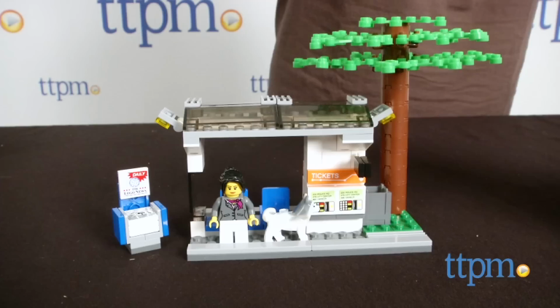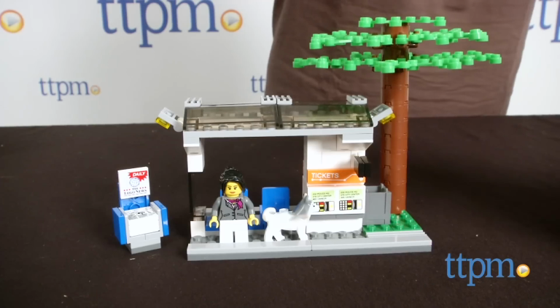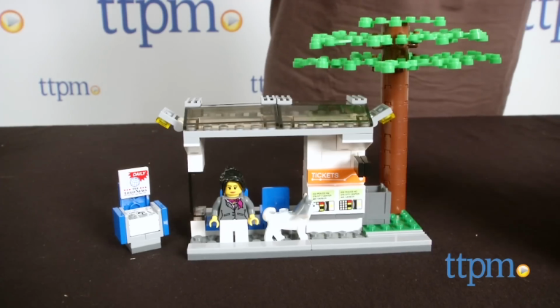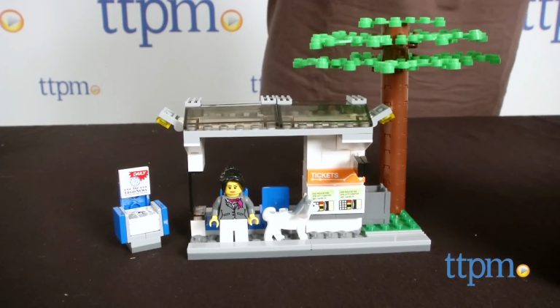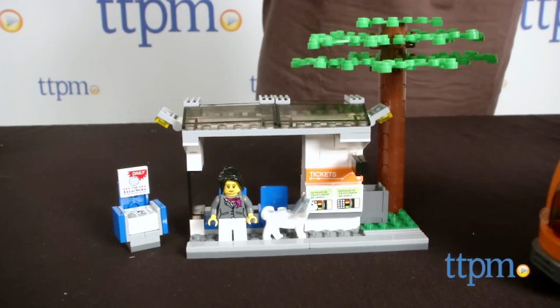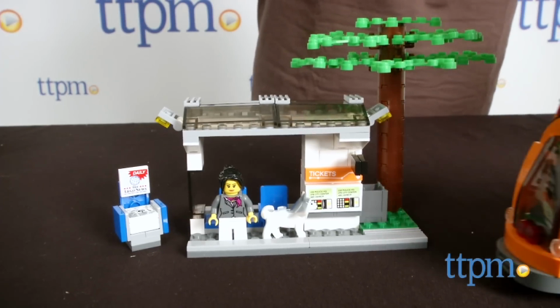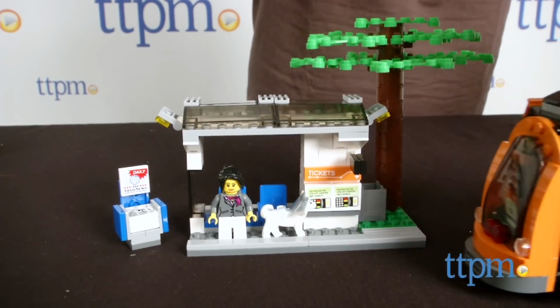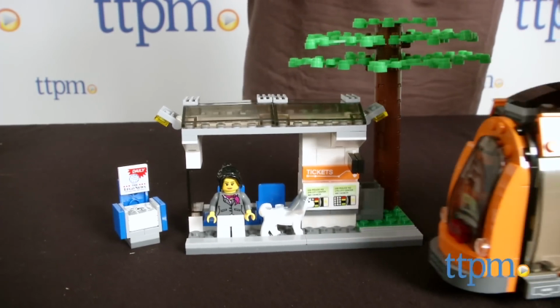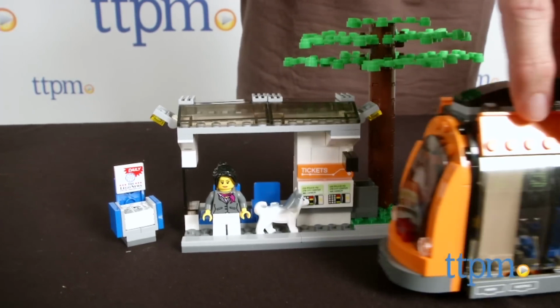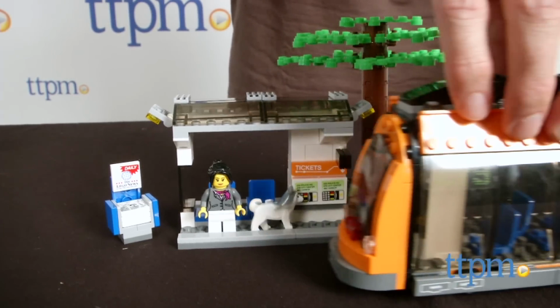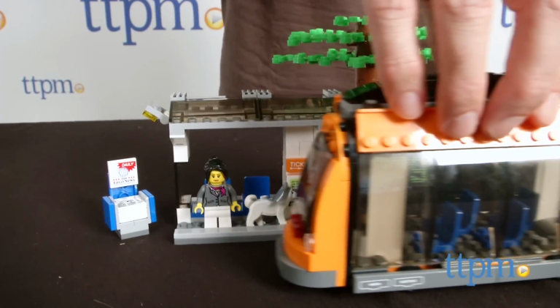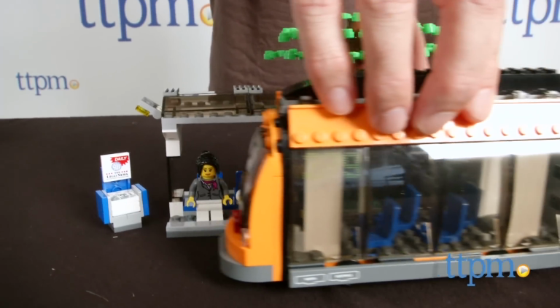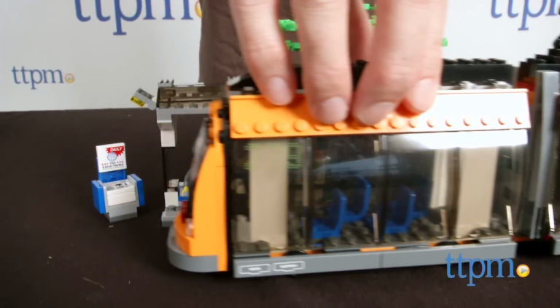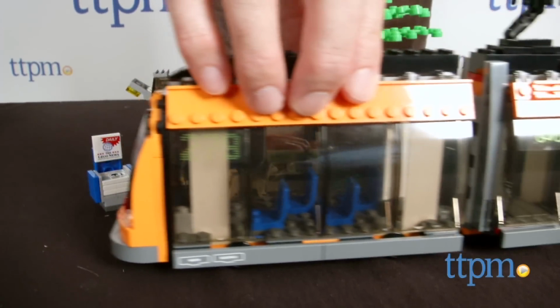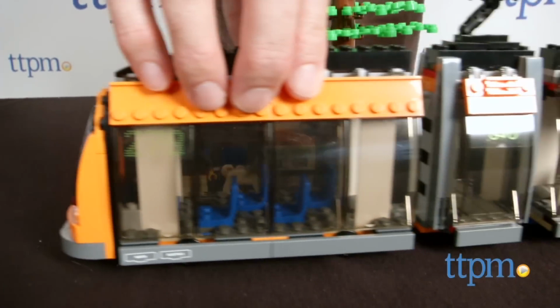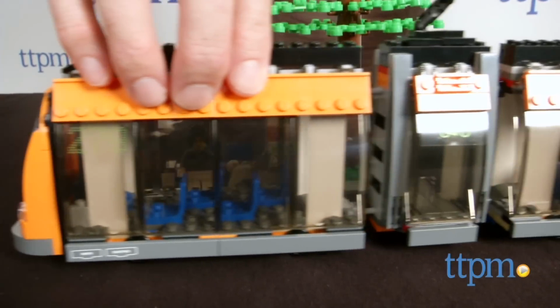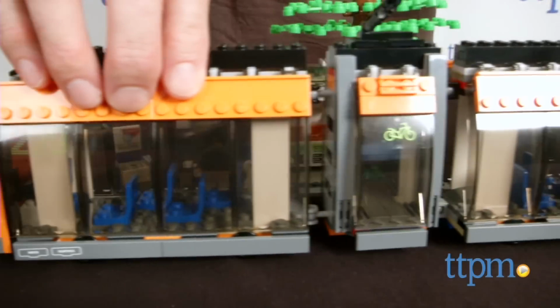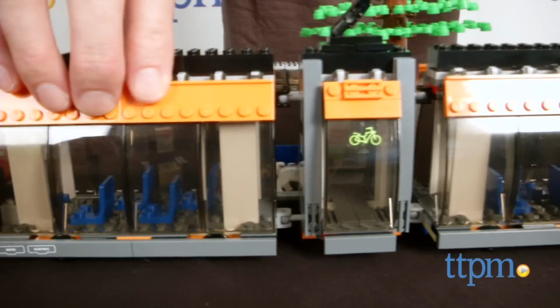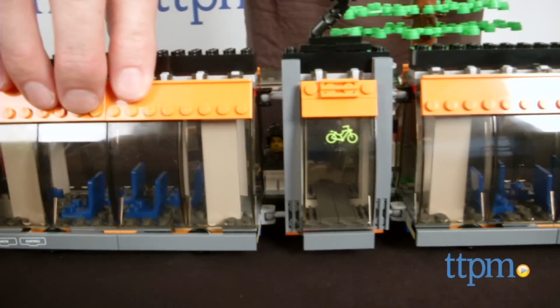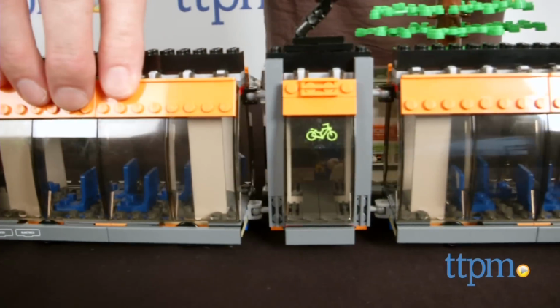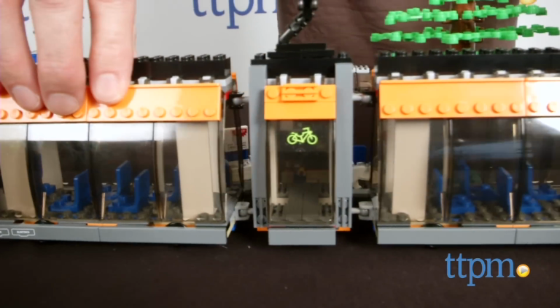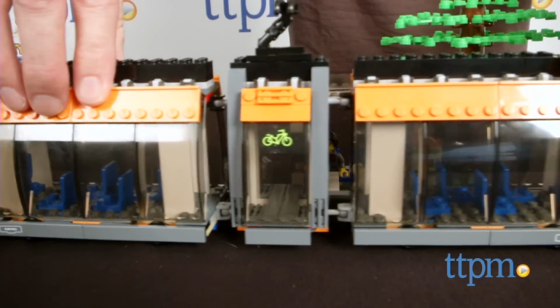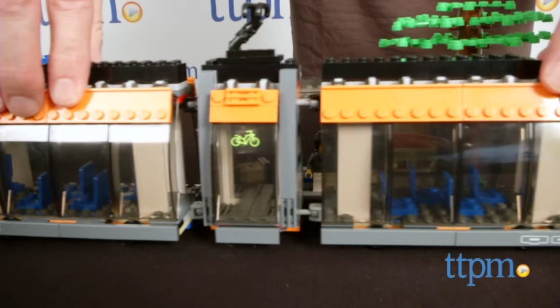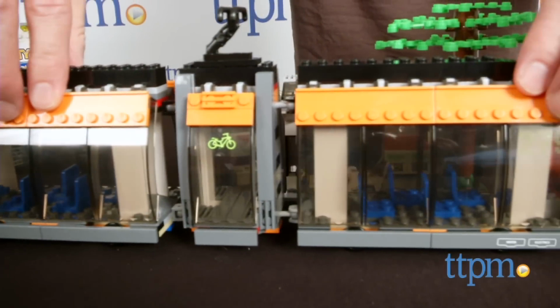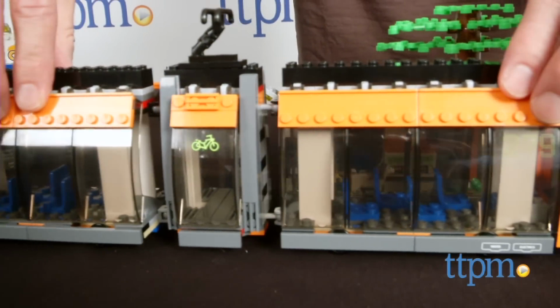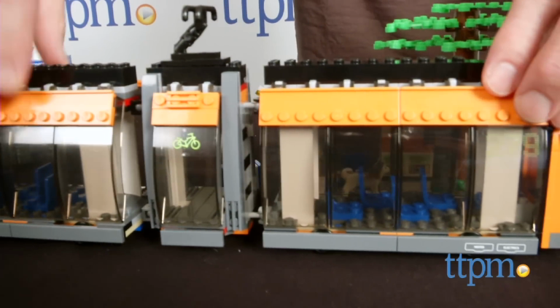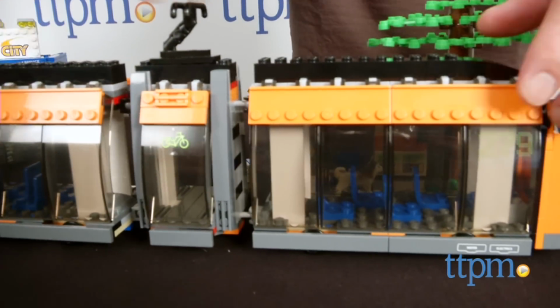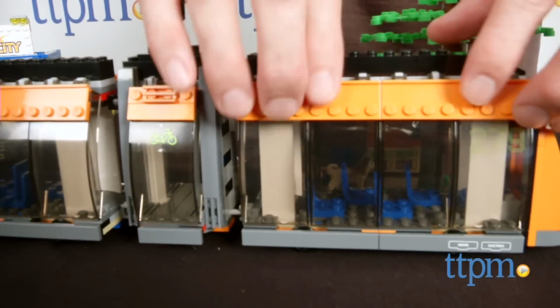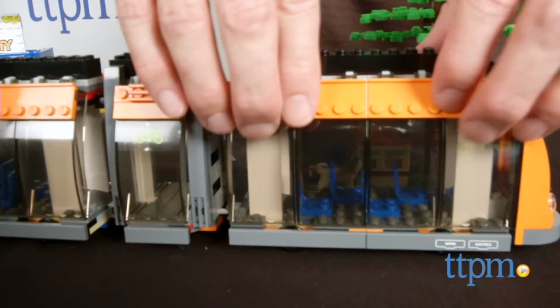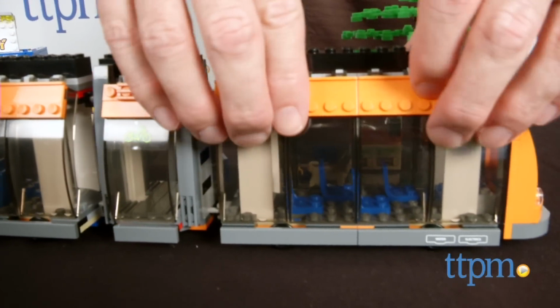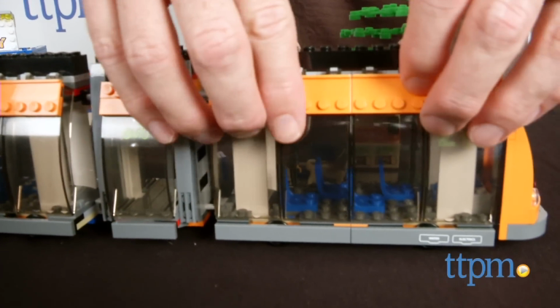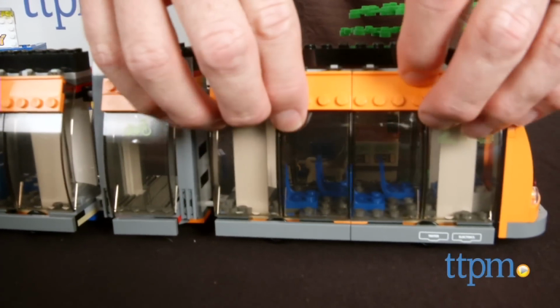The directions are excellent, but be prepared to set aside a lot of time to complete this set. It took us four and a half hours to build.